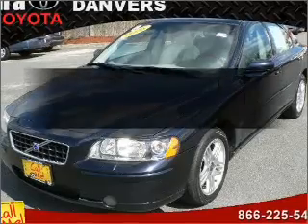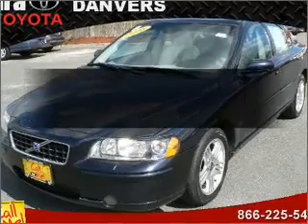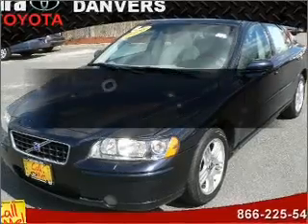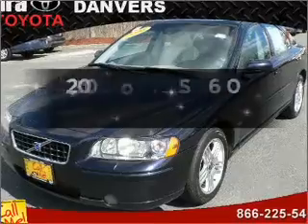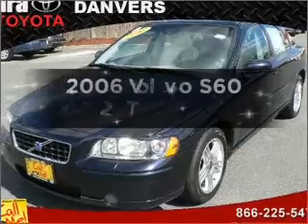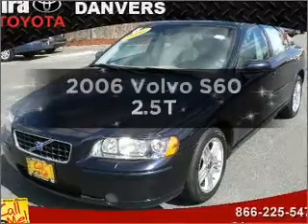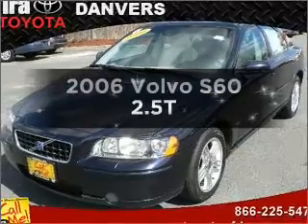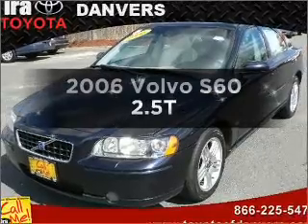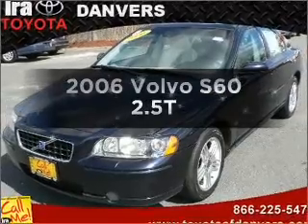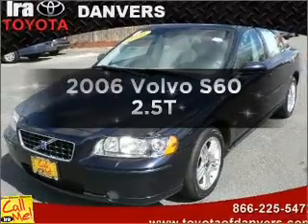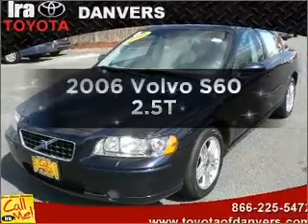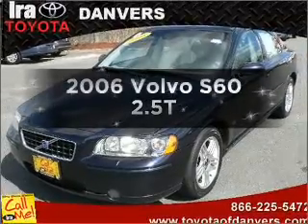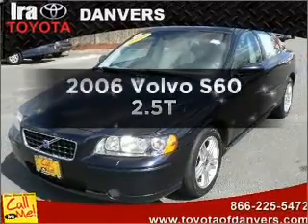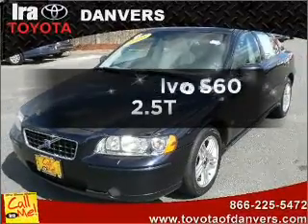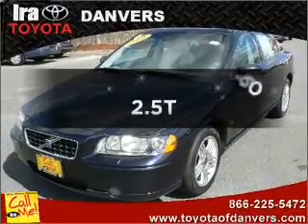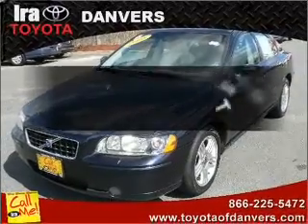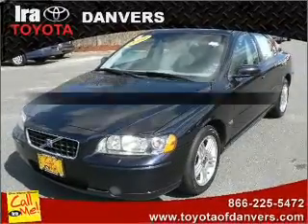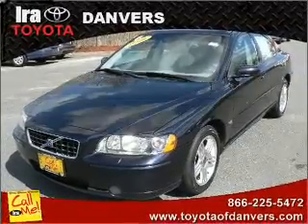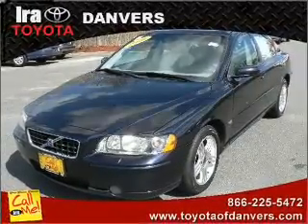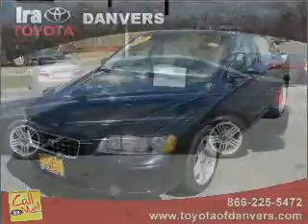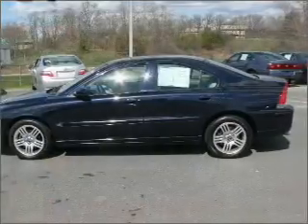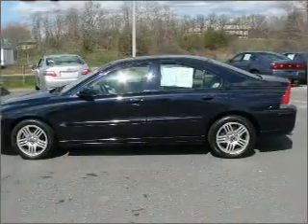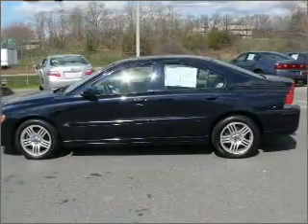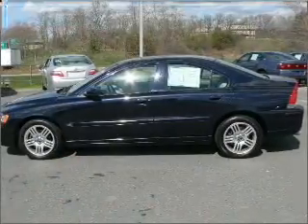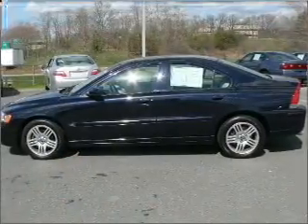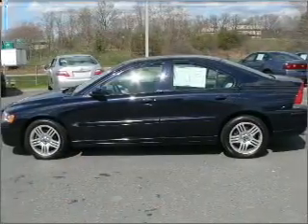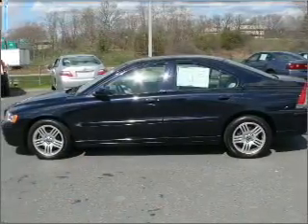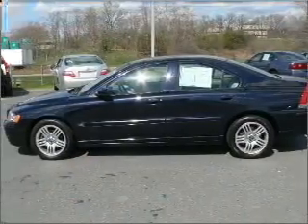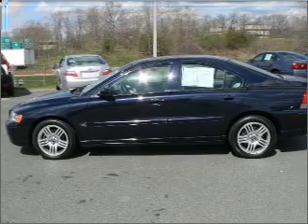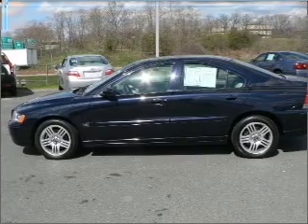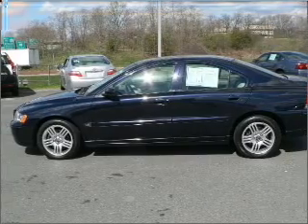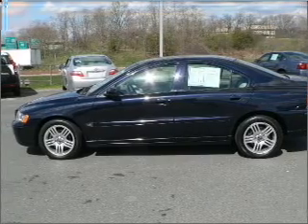Get noticed in this 2006 Volvo S60. If you're looking for a first-rate auto, this one could be yours today.